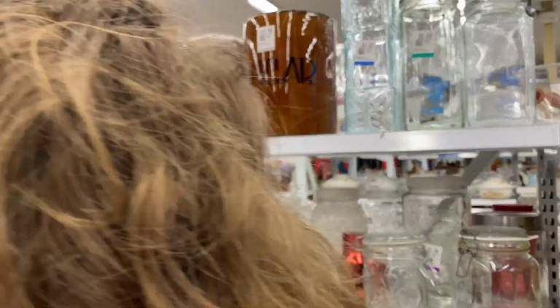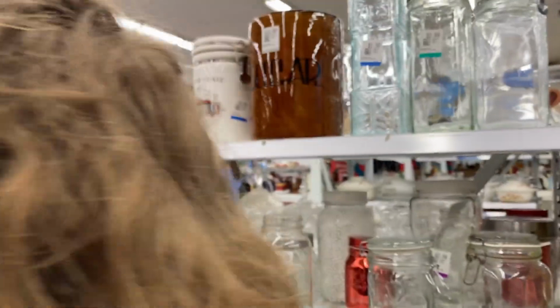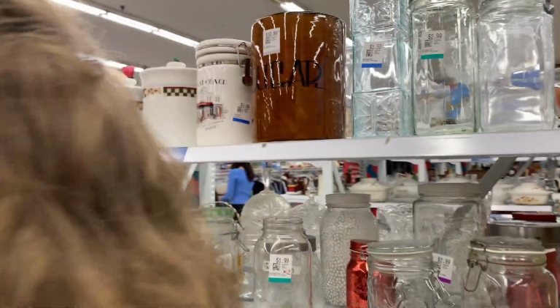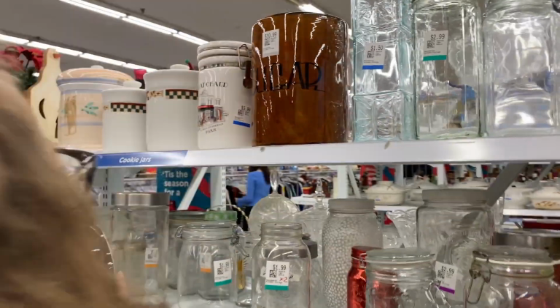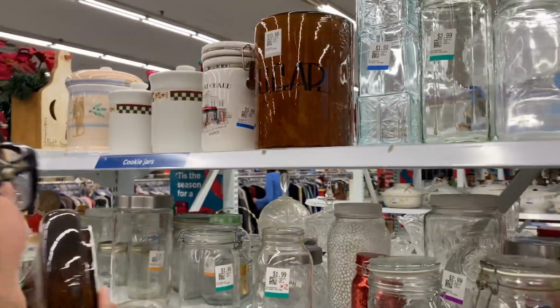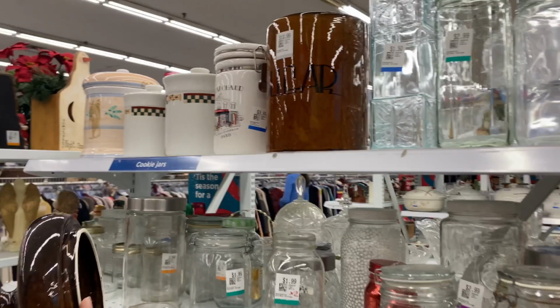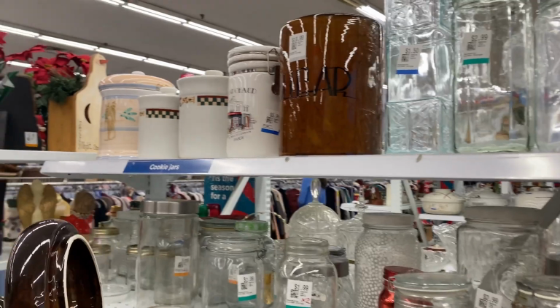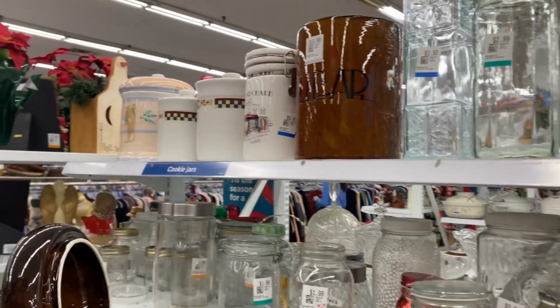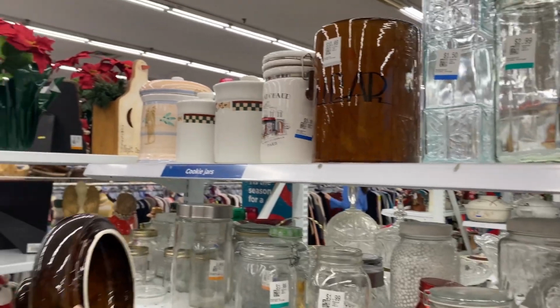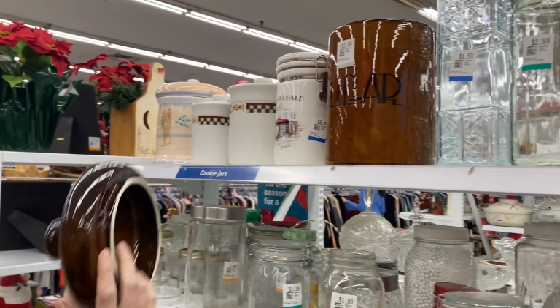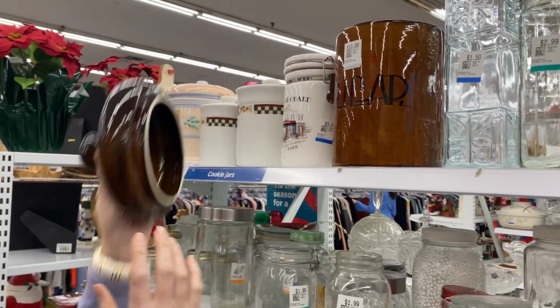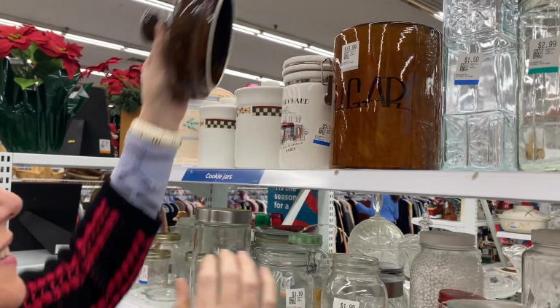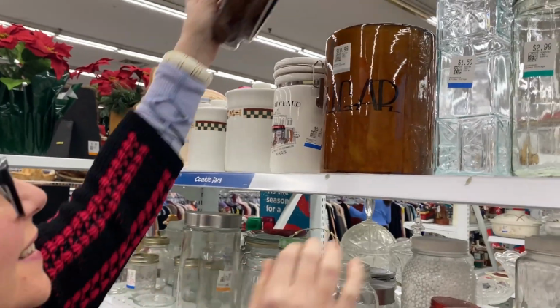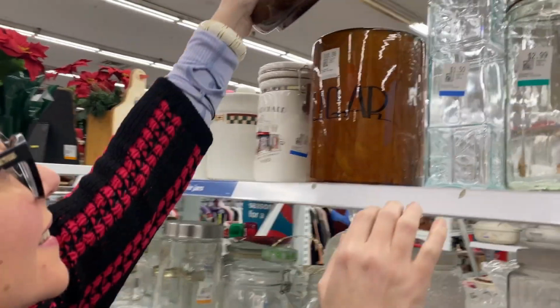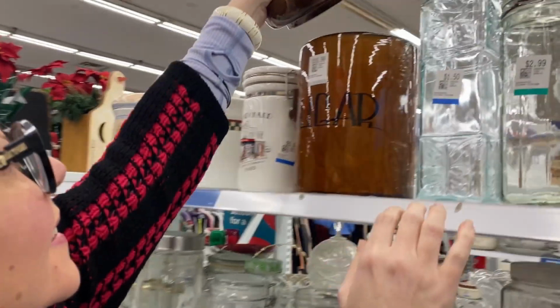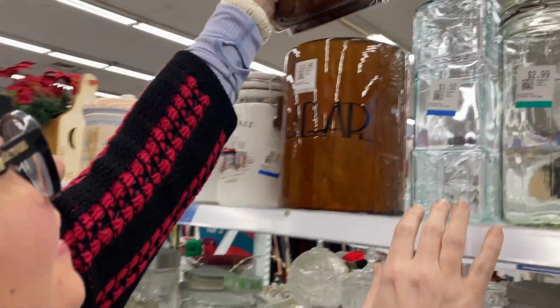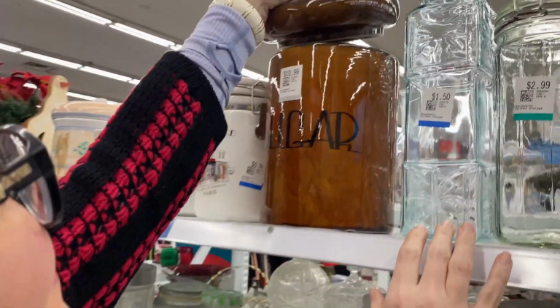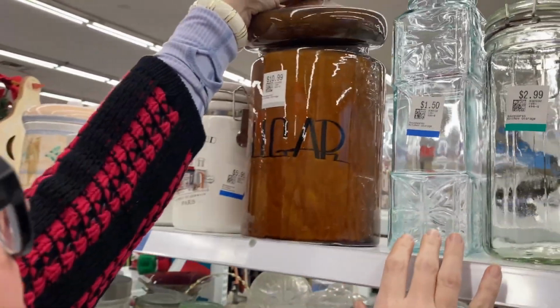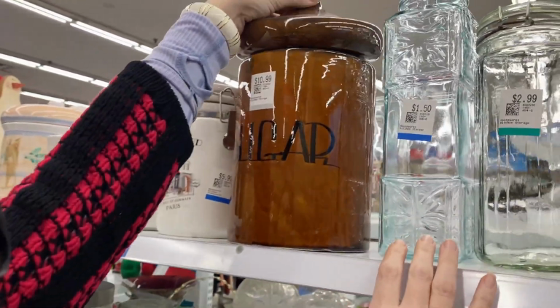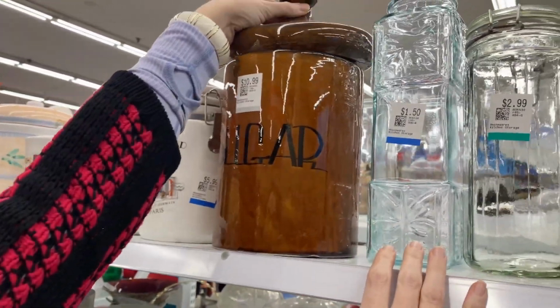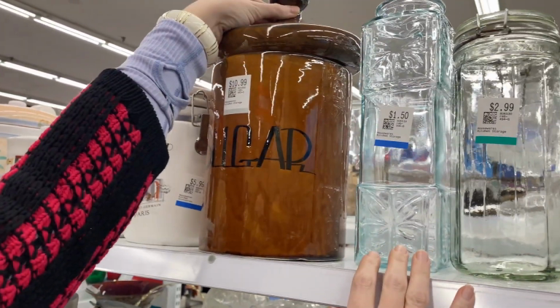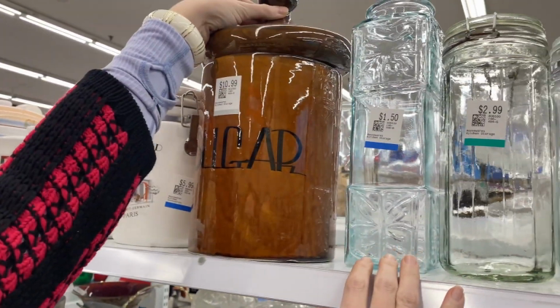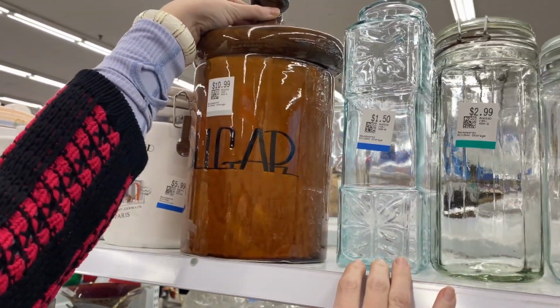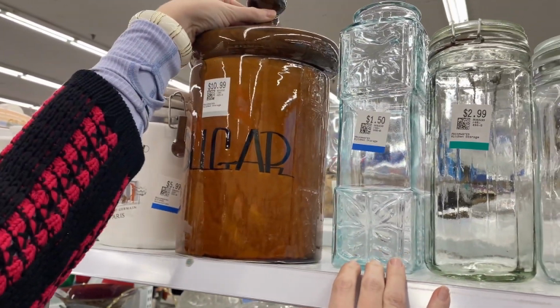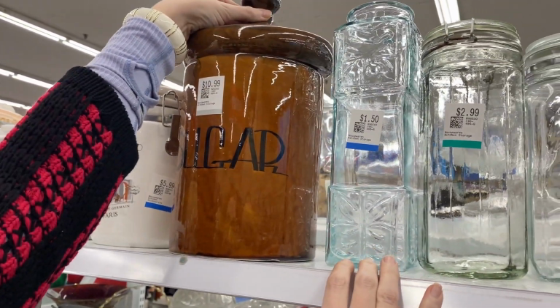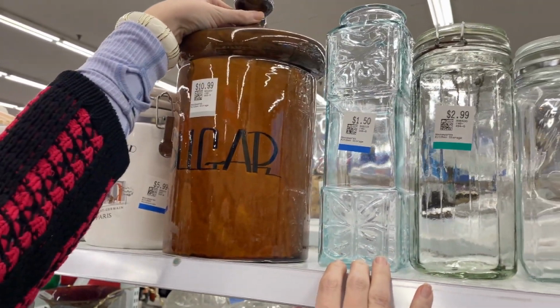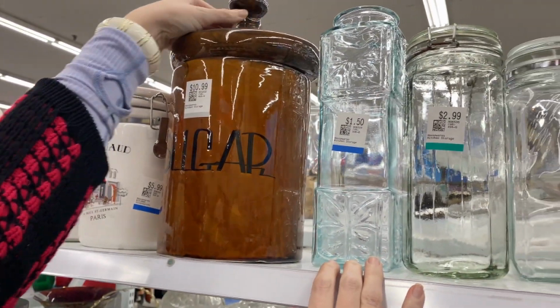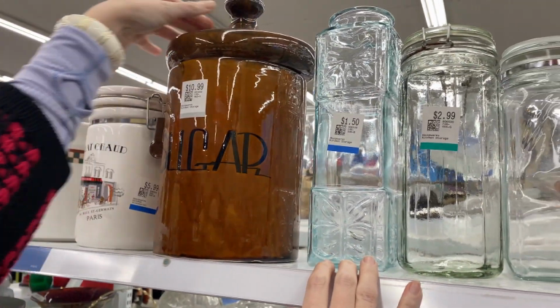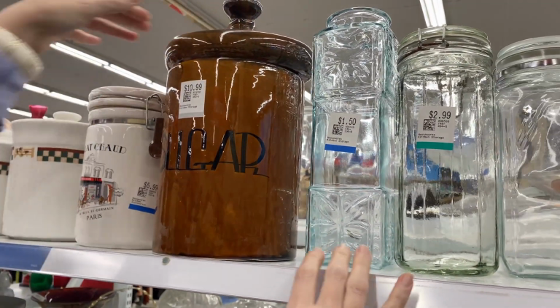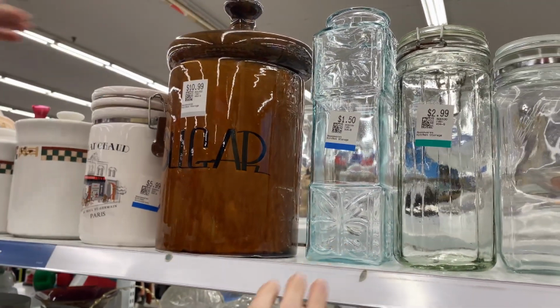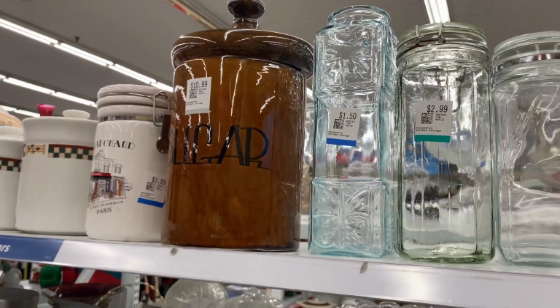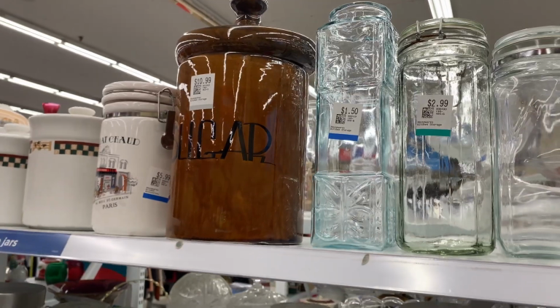And this one wins the award for the largest sugar holder I've ever seen.